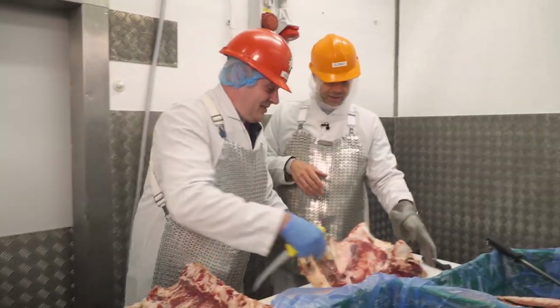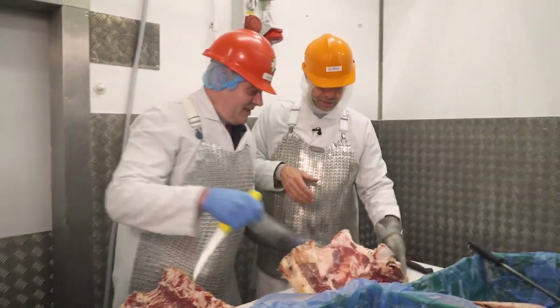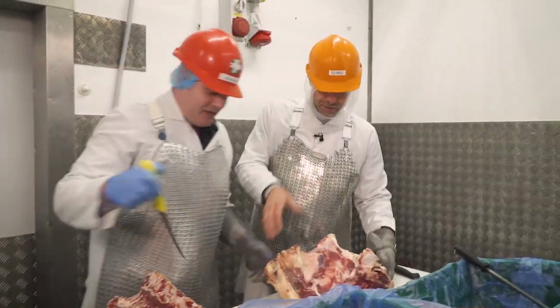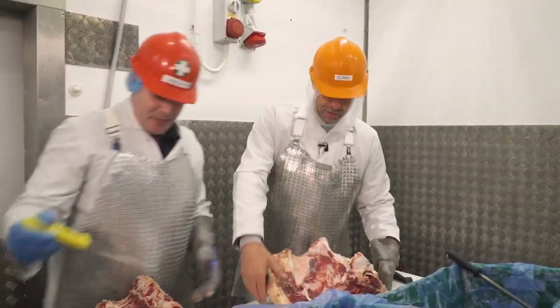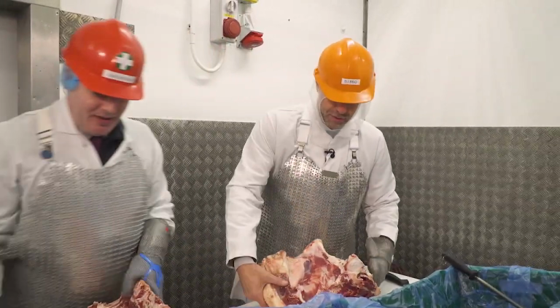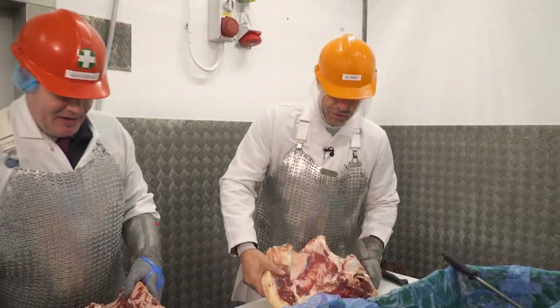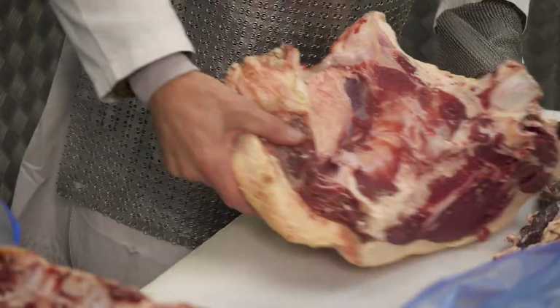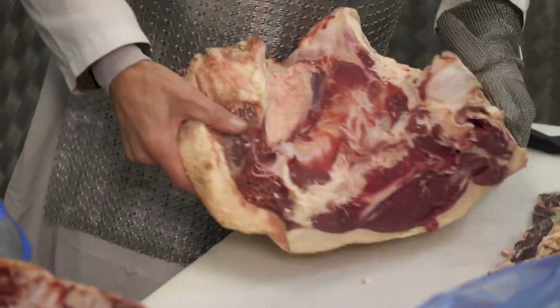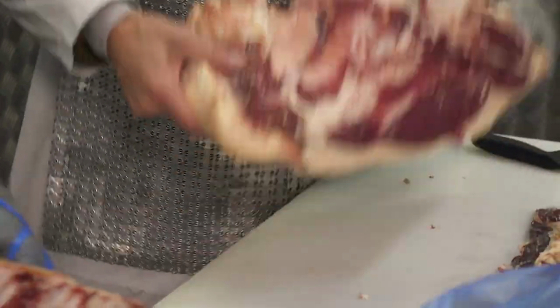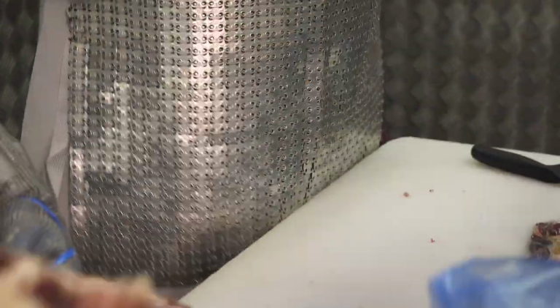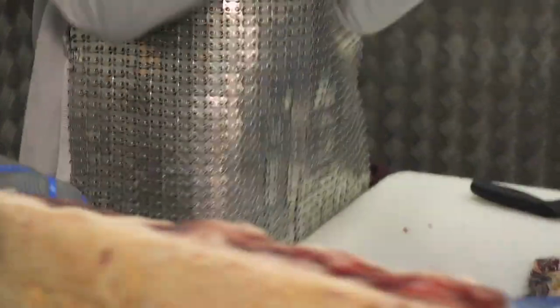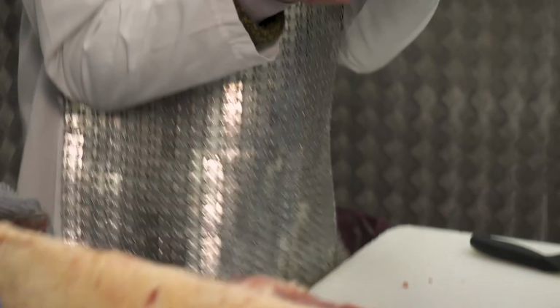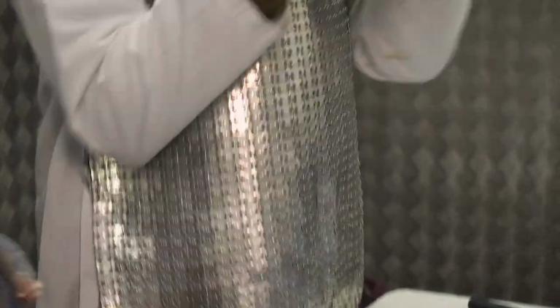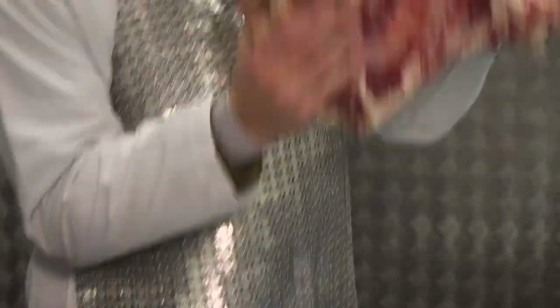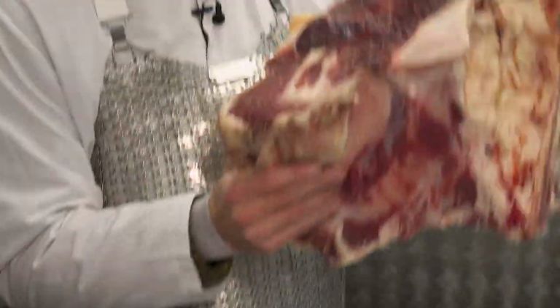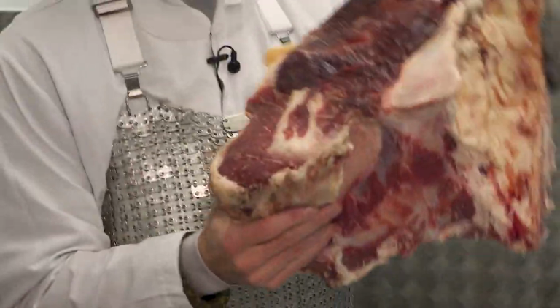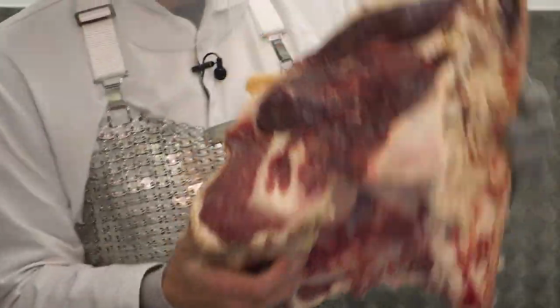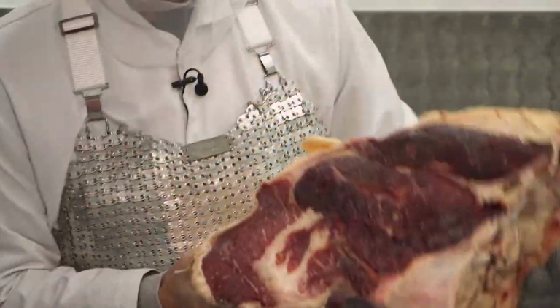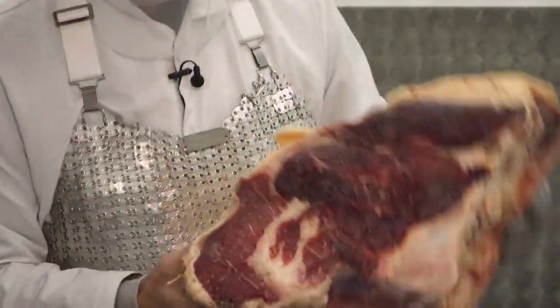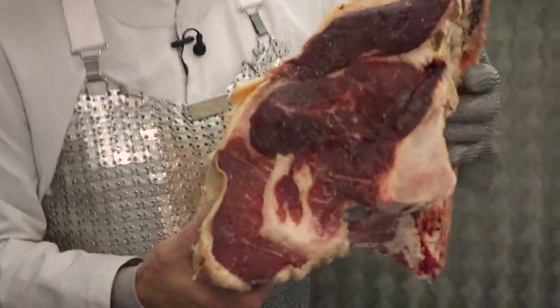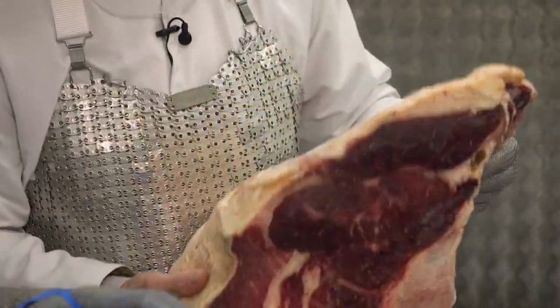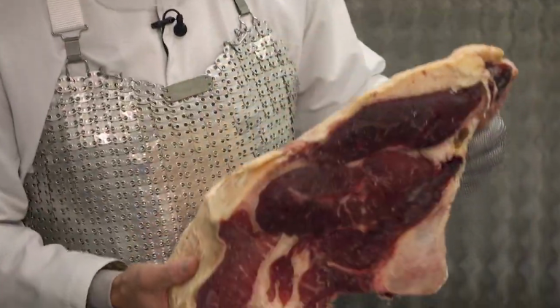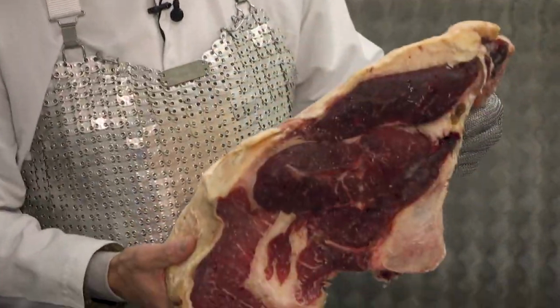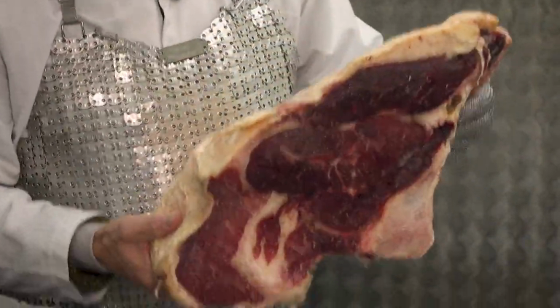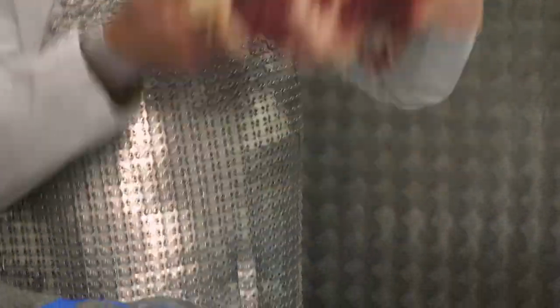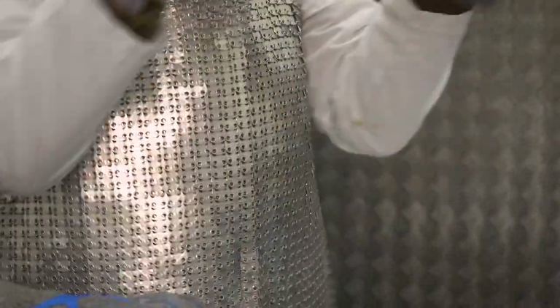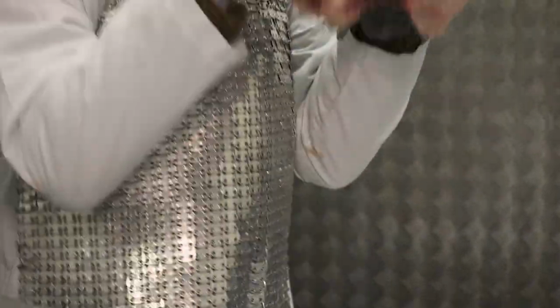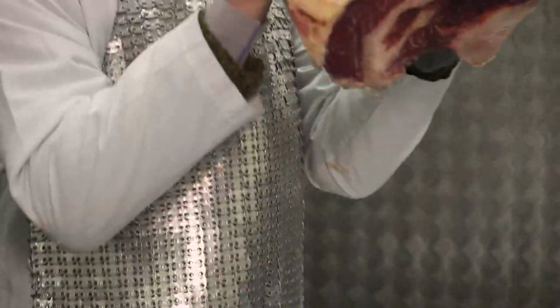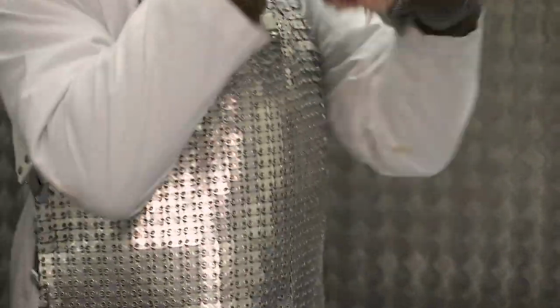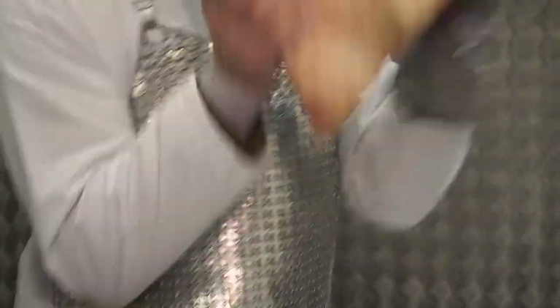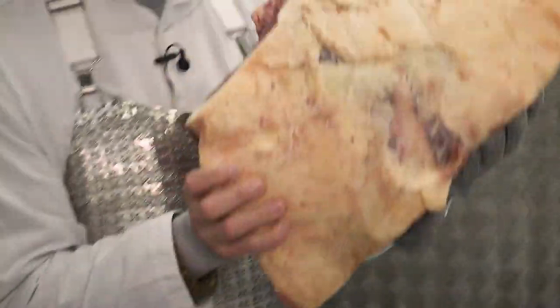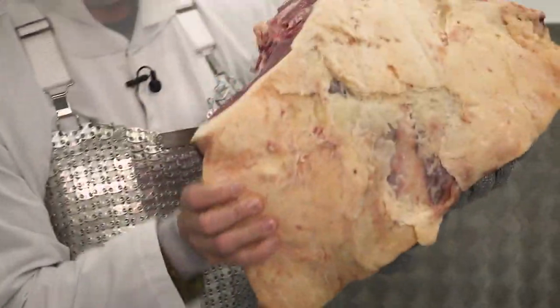There you have your rump. Look at that — beautiful. I love rump. Rump's got great flavor. Okay, now the sirloin.